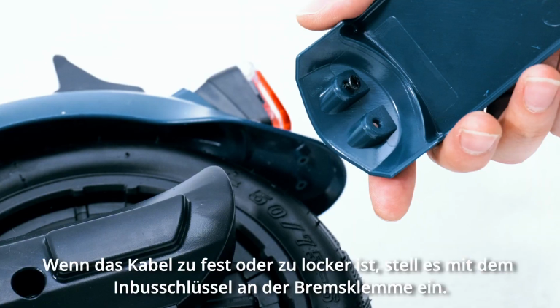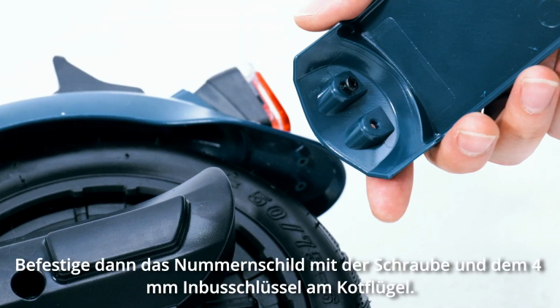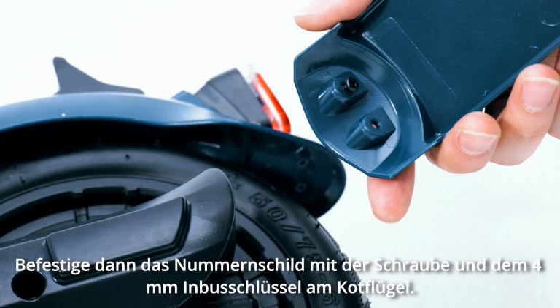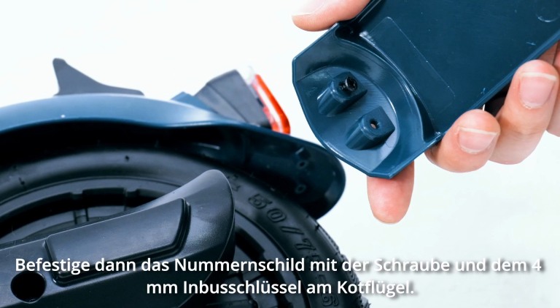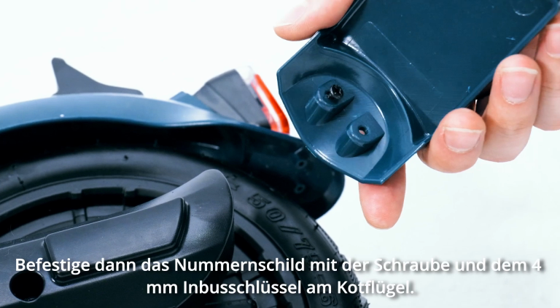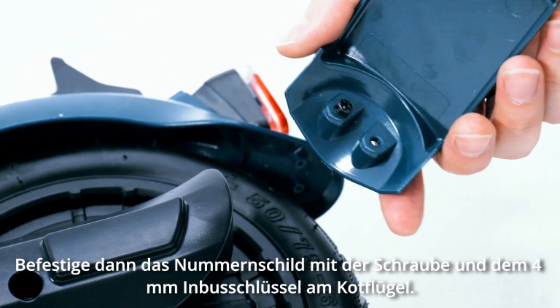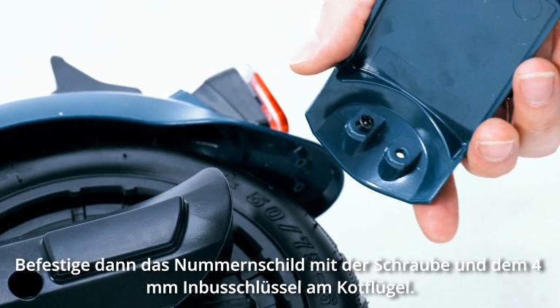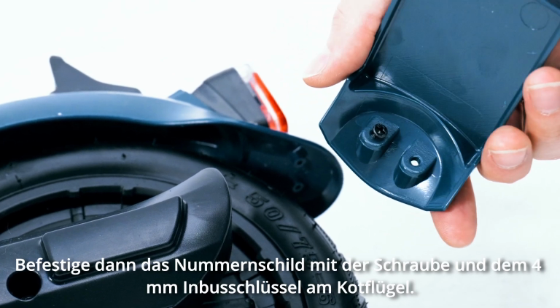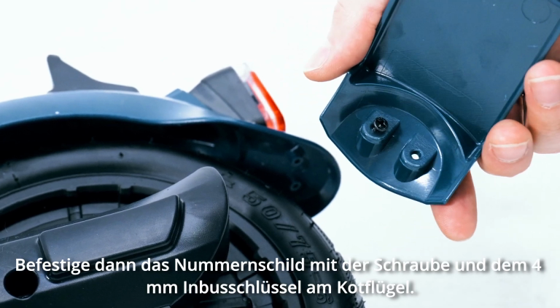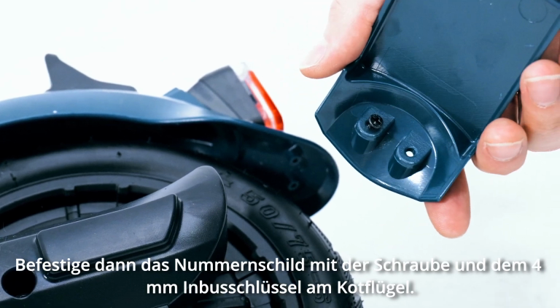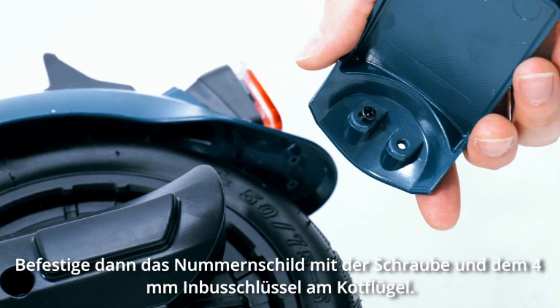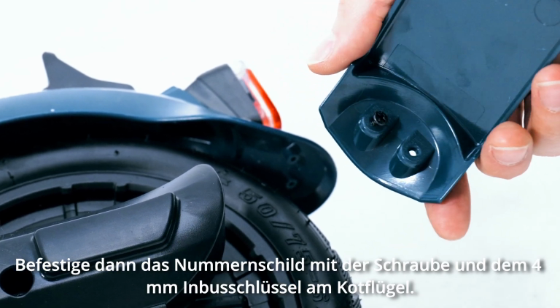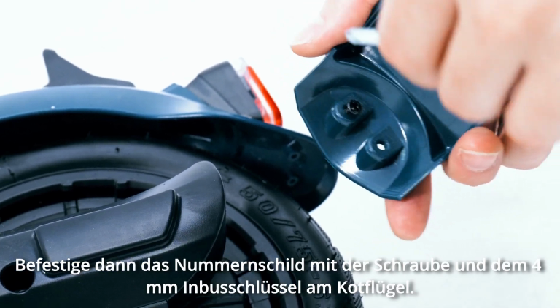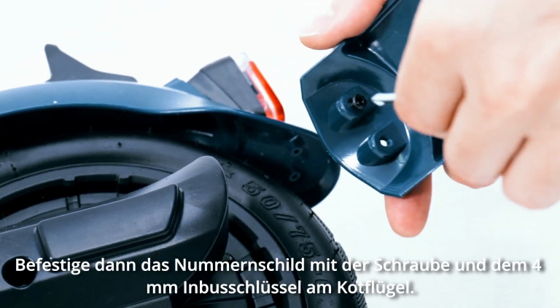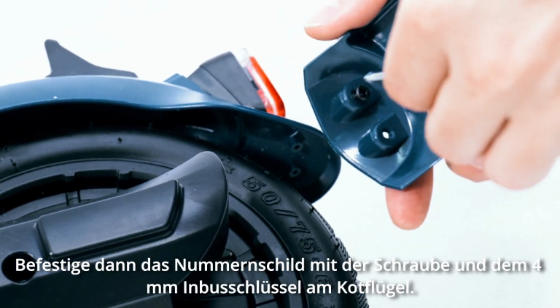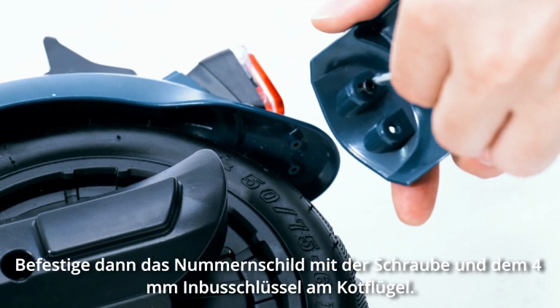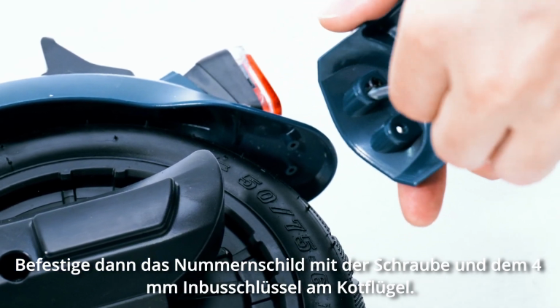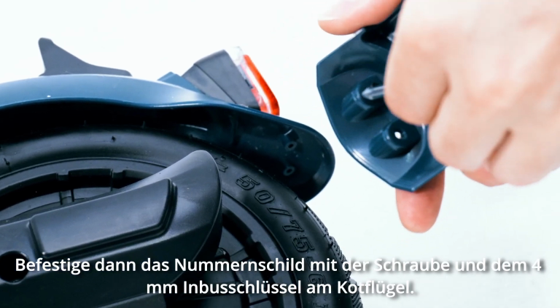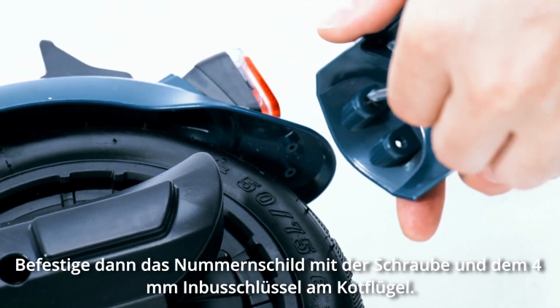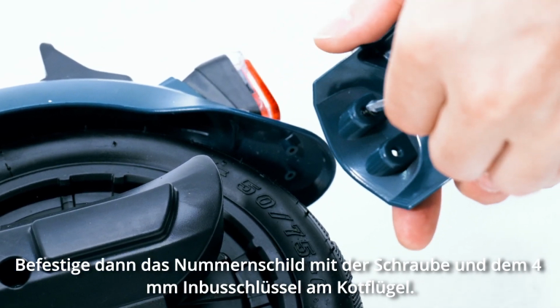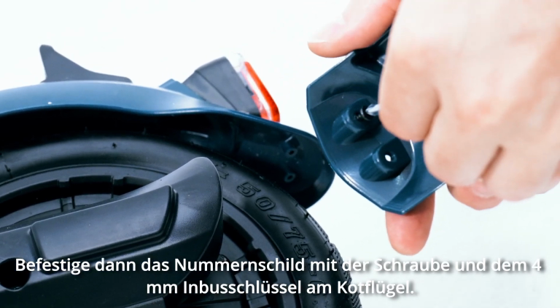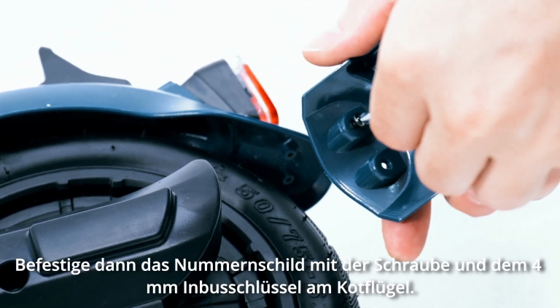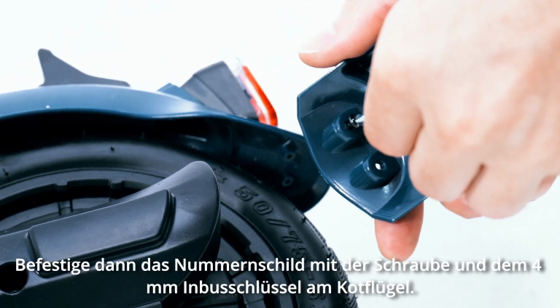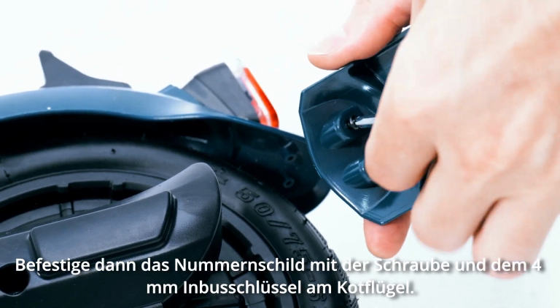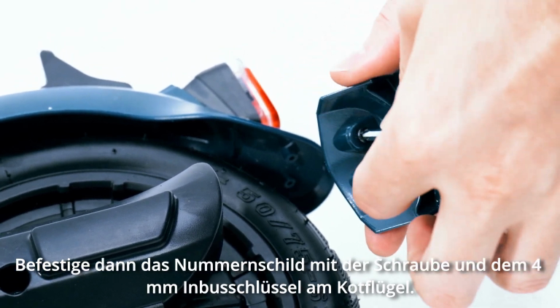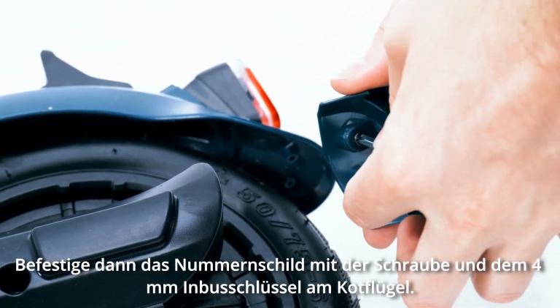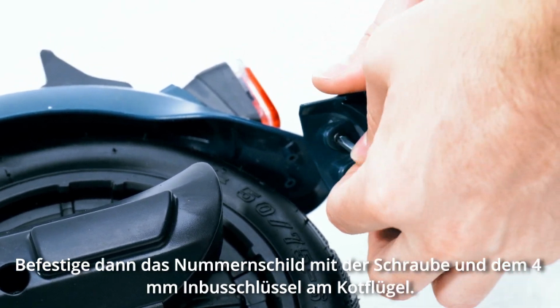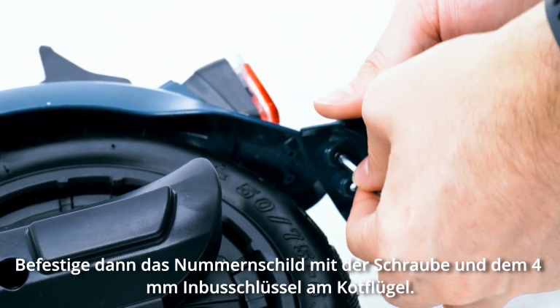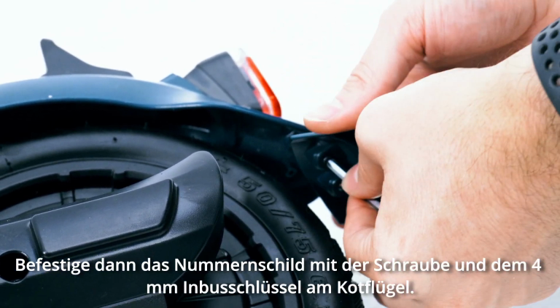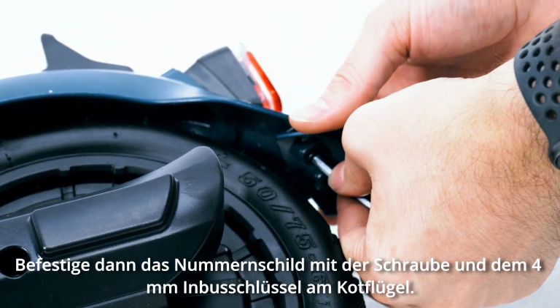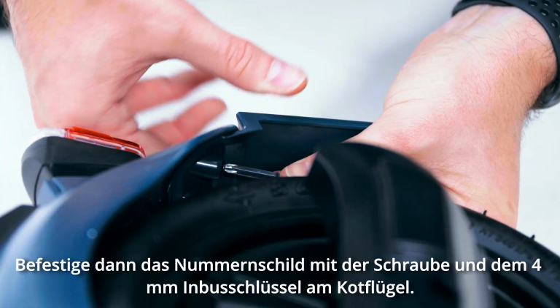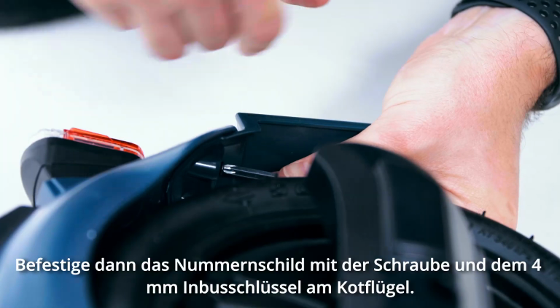Then attach the license plate to the fender using the screw and the four millimeter allen key.